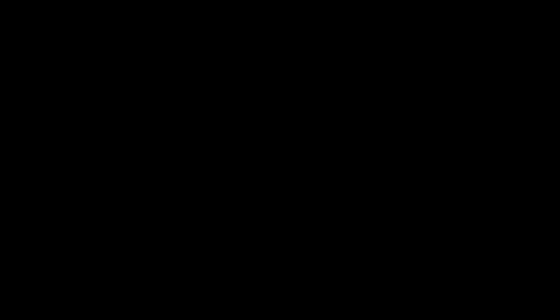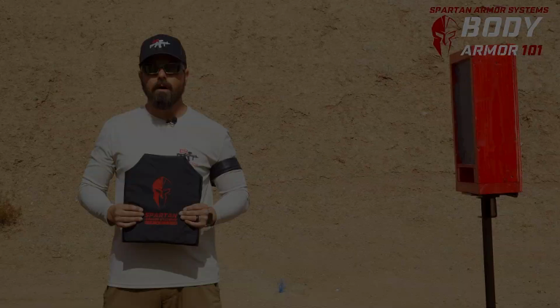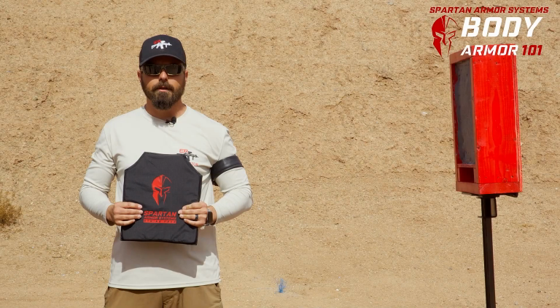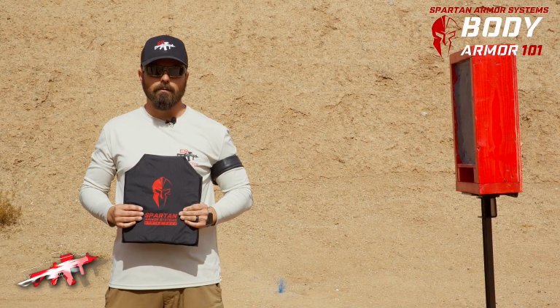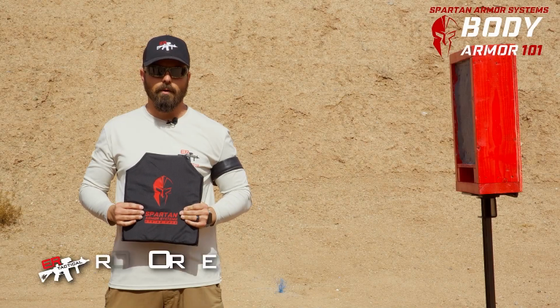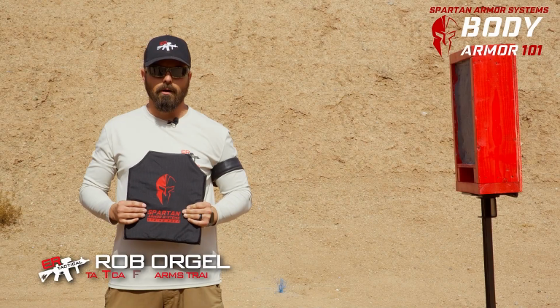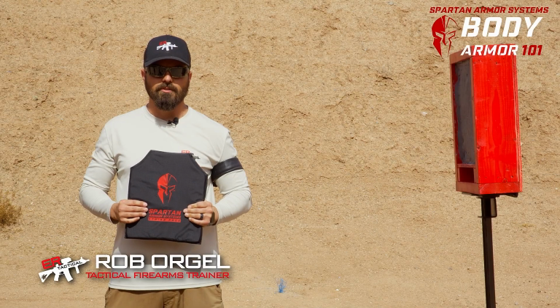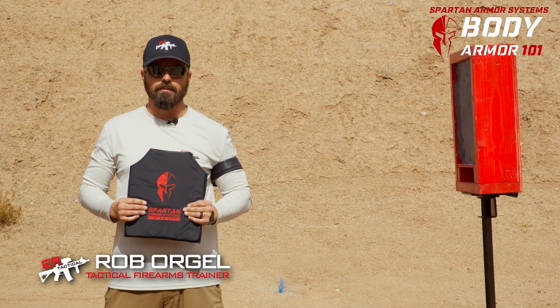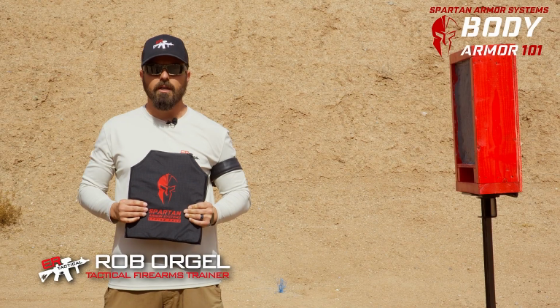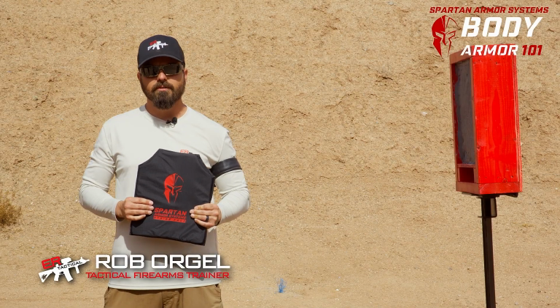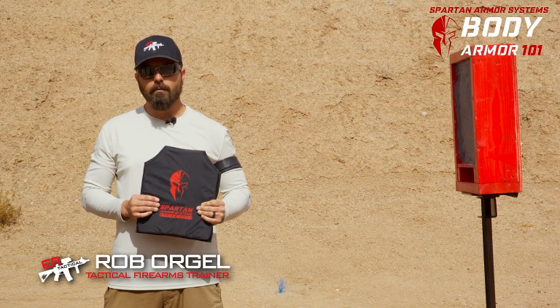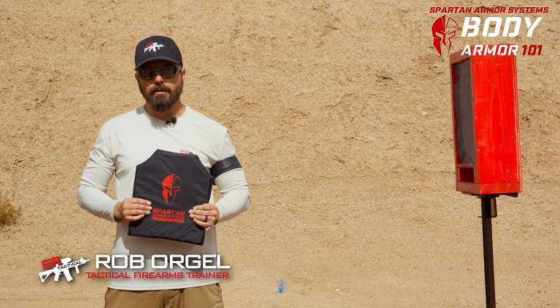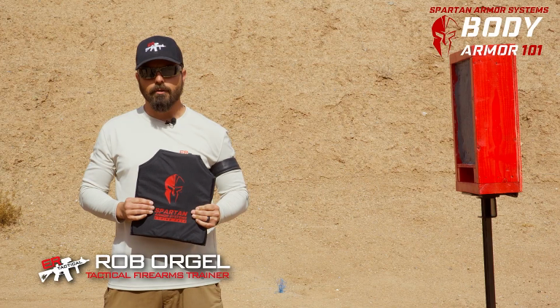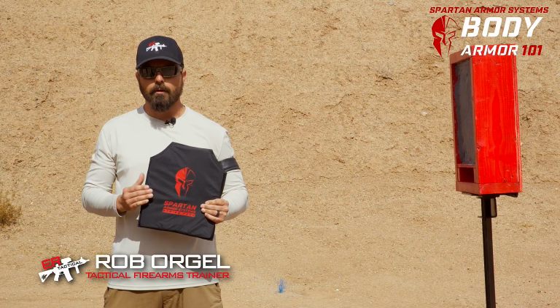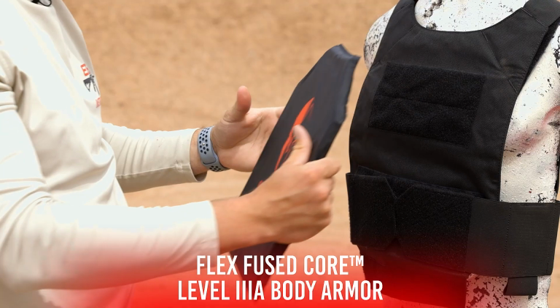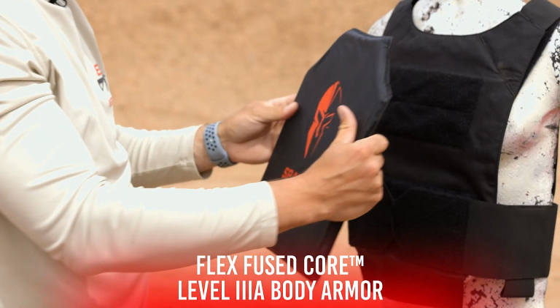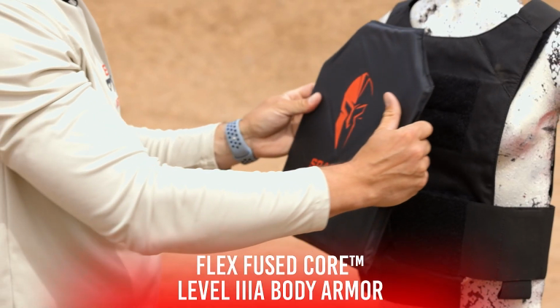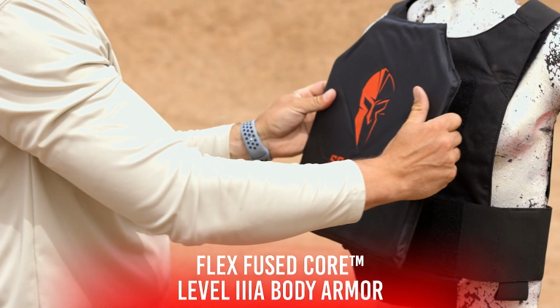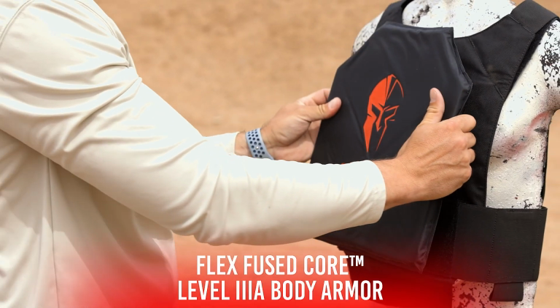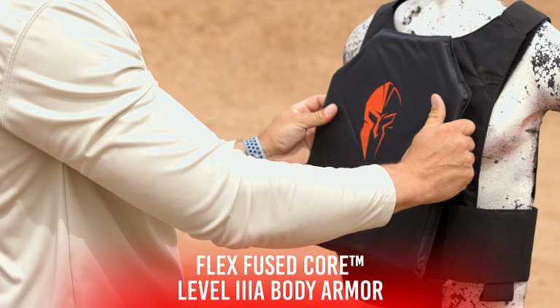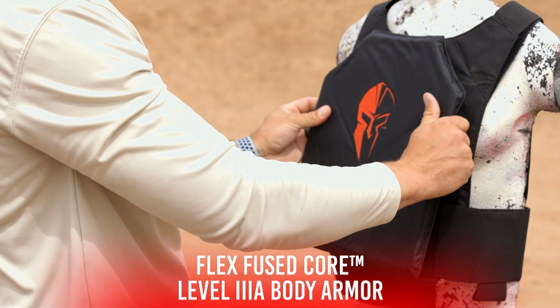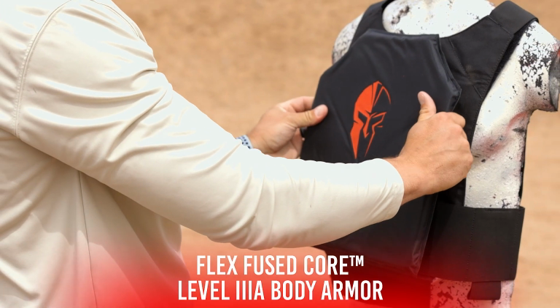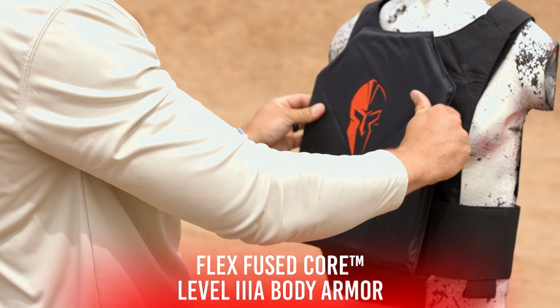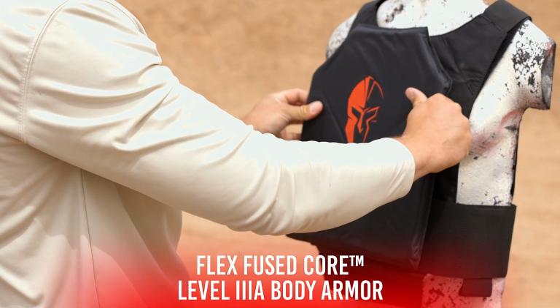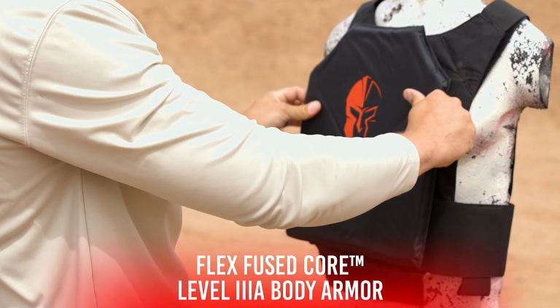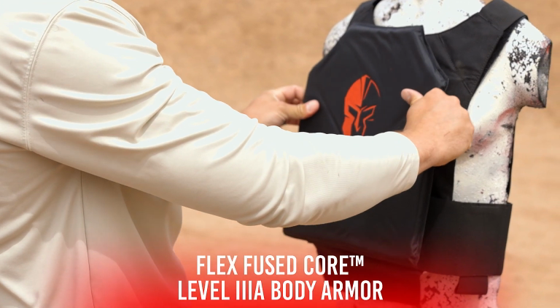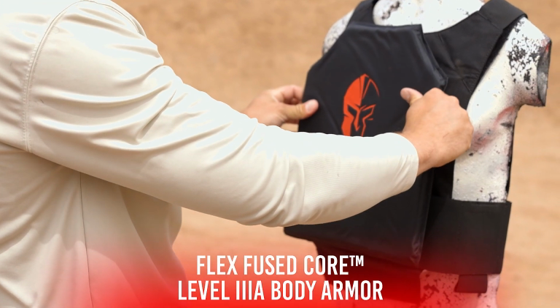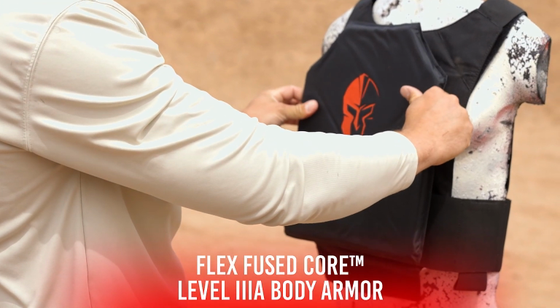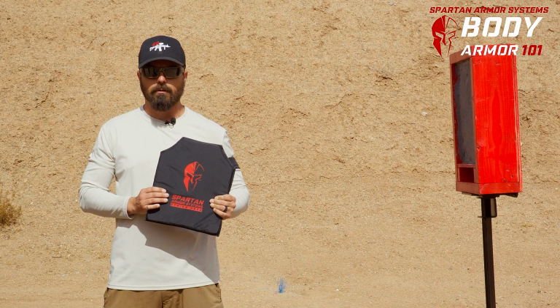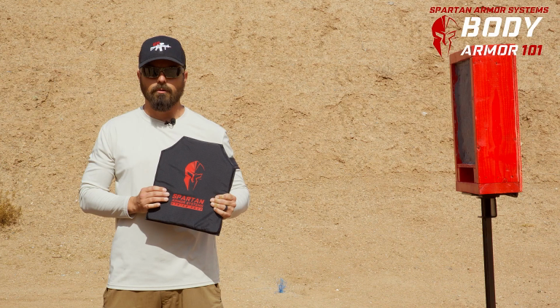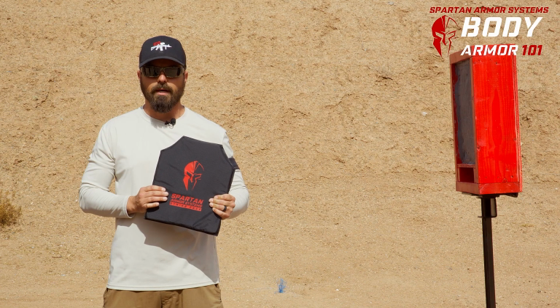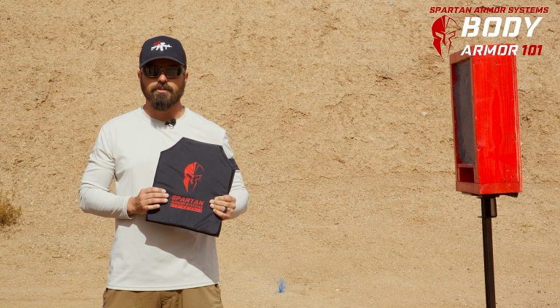Rob Orgel with Spartan Armor Systems. Today we're going to be shooting 3-Alpha body armor from a soft plate at way too close ranges.